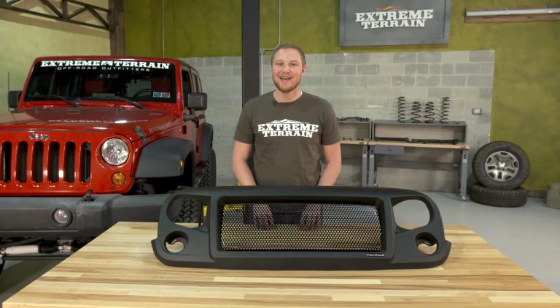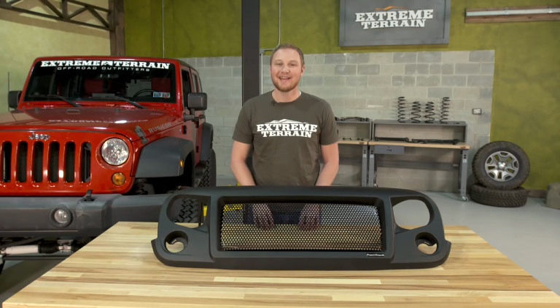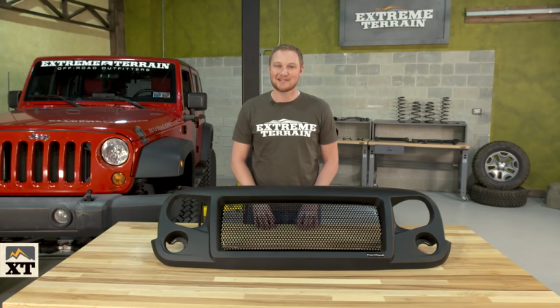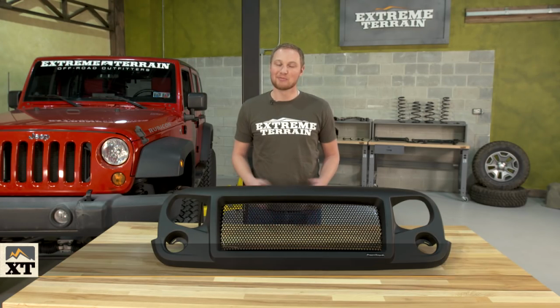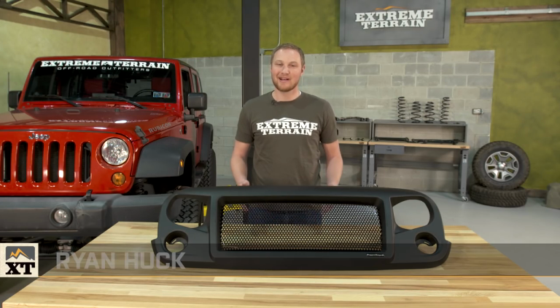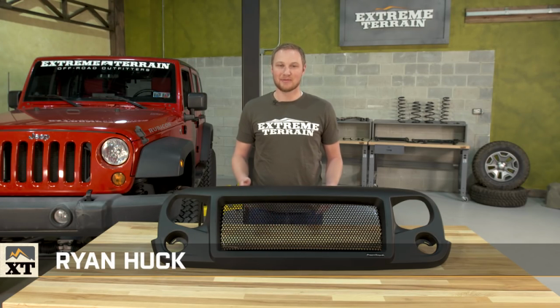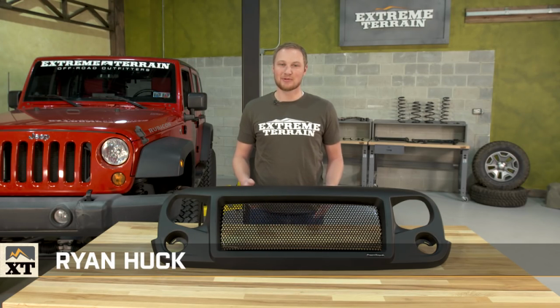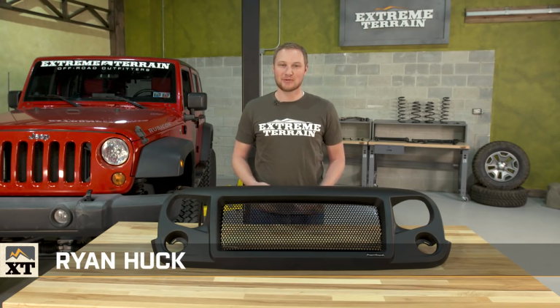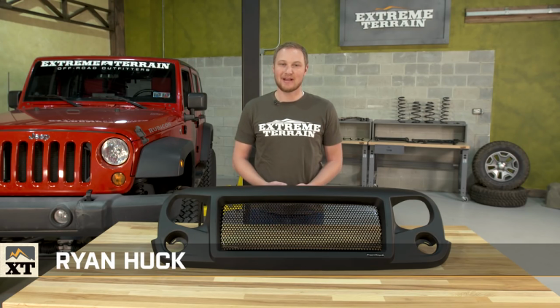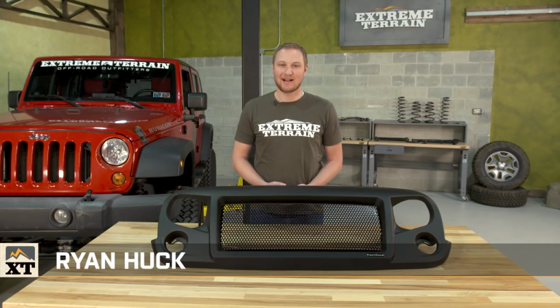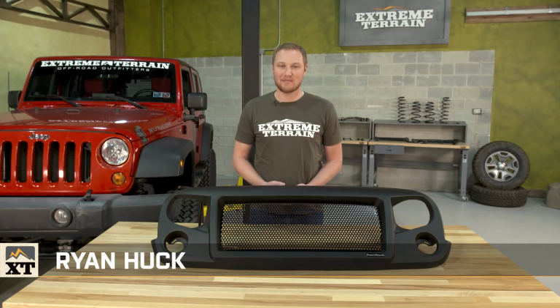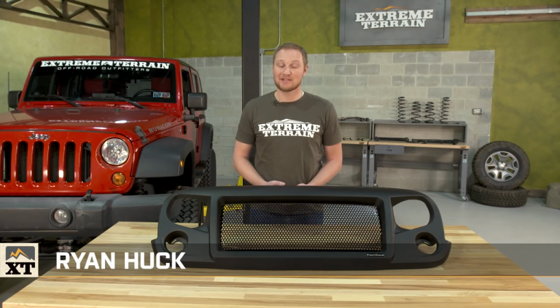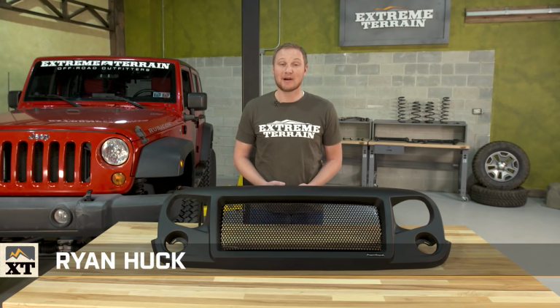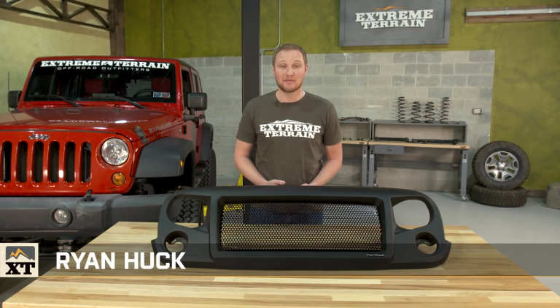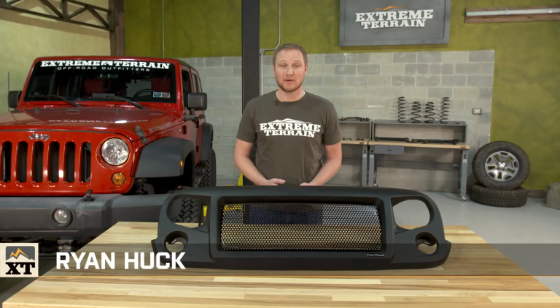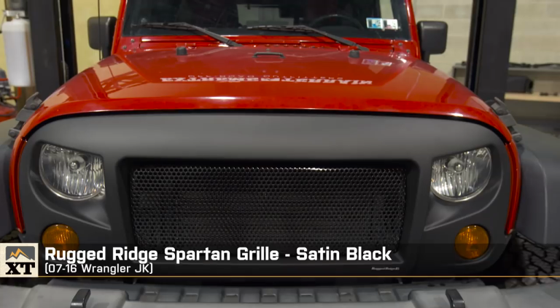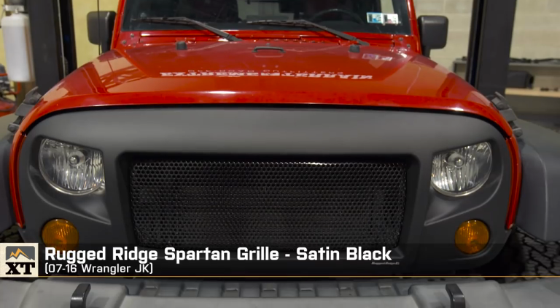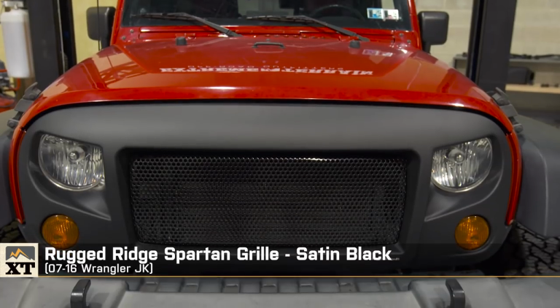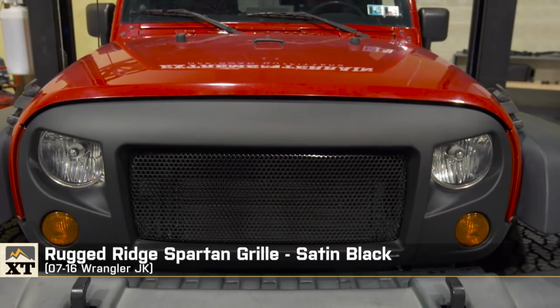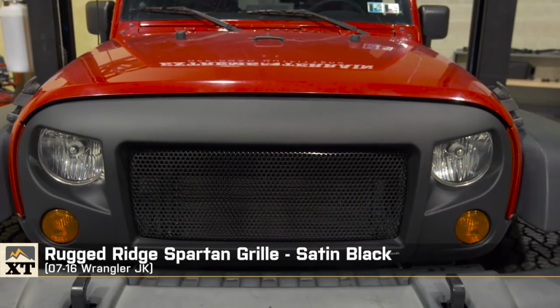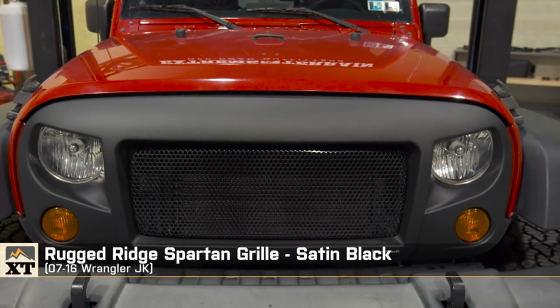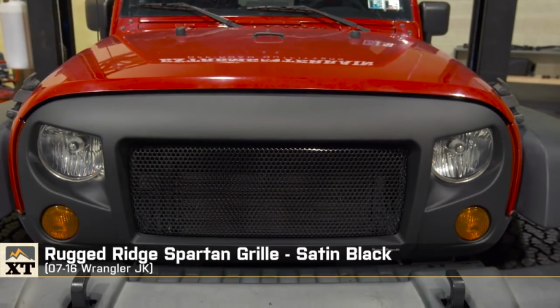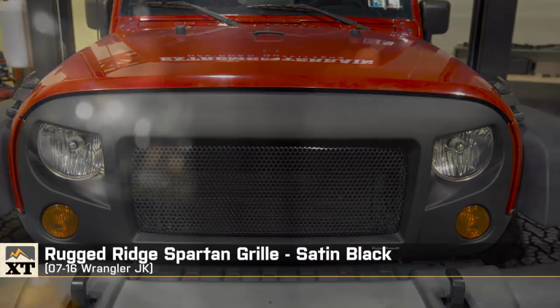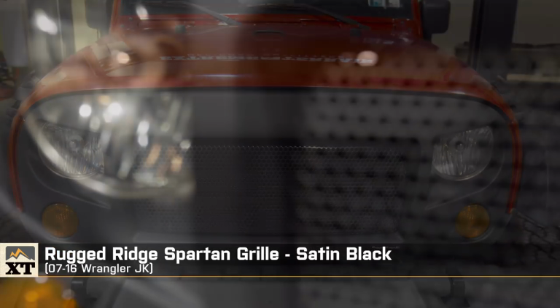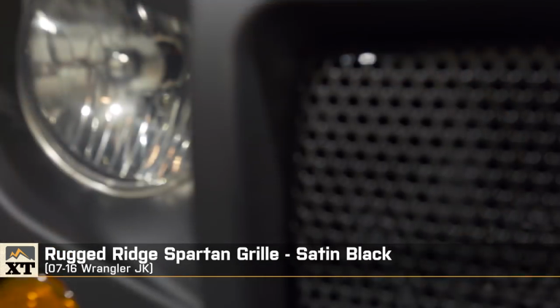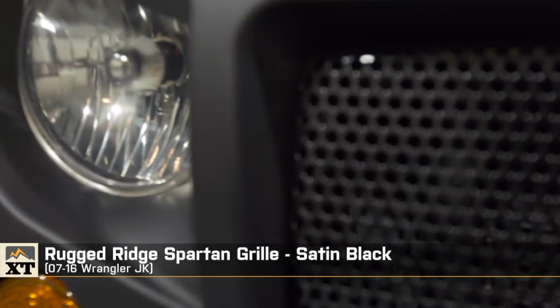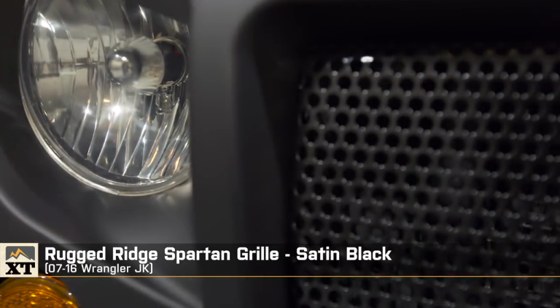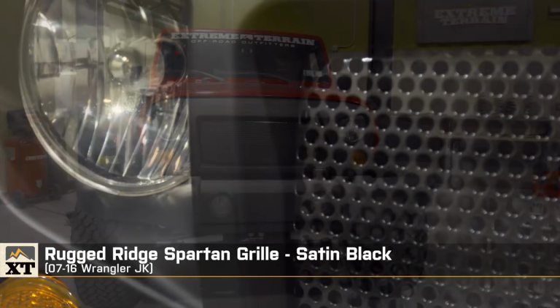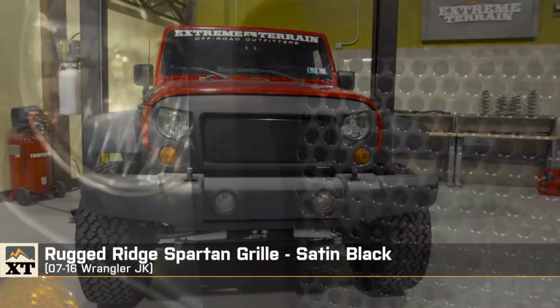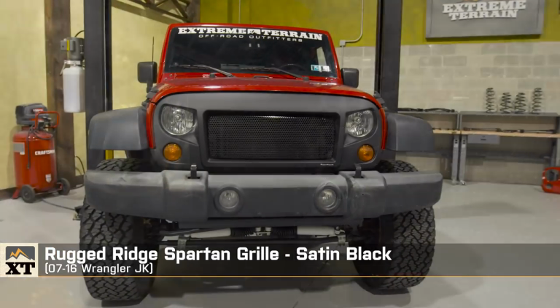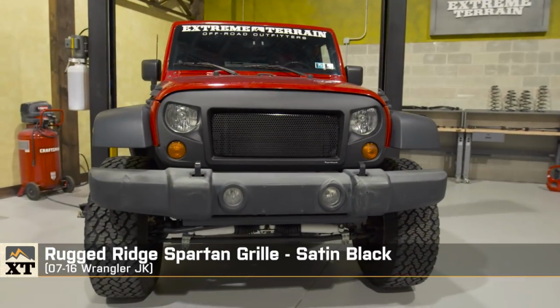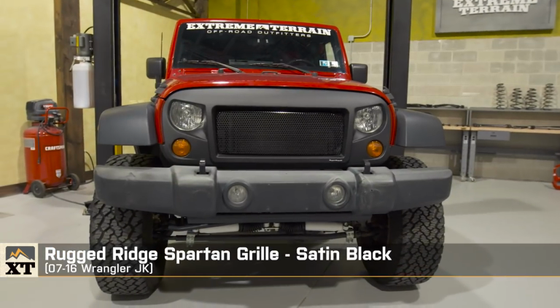Hey guys, I'm Ryan from extremeterrain.com and this is my review of the Rugged Ridge Spartan grille fitting all 2007 to 2016 Wranglers.